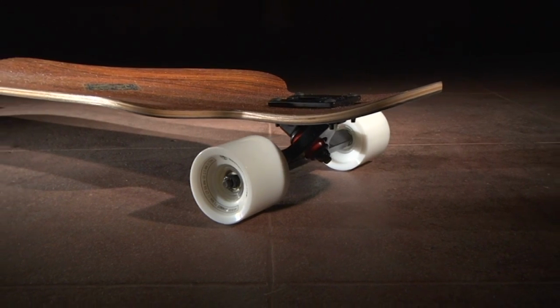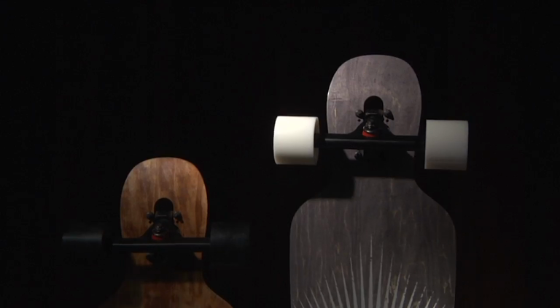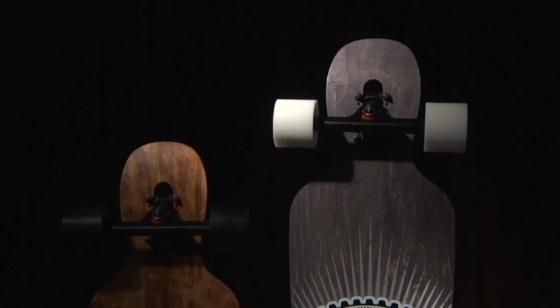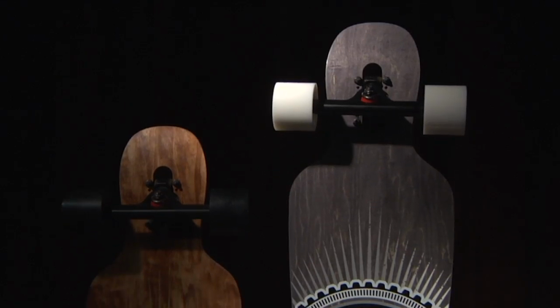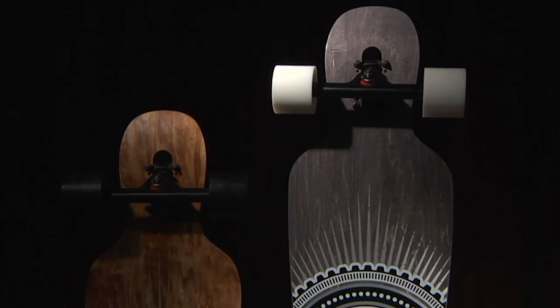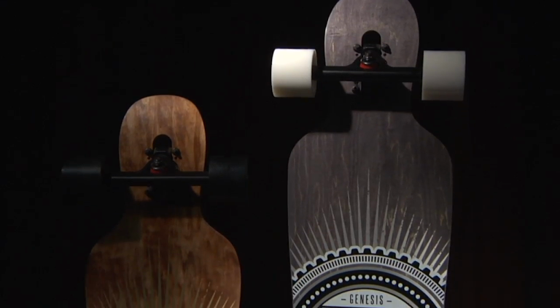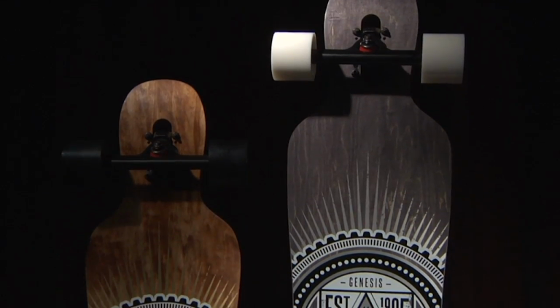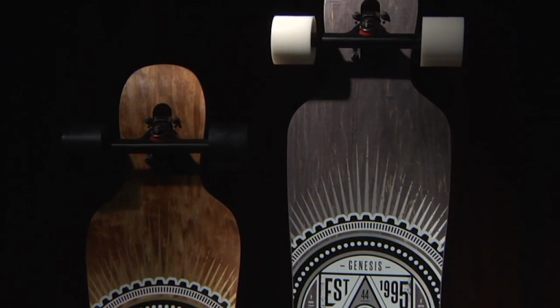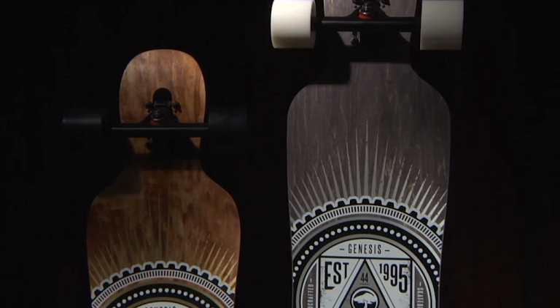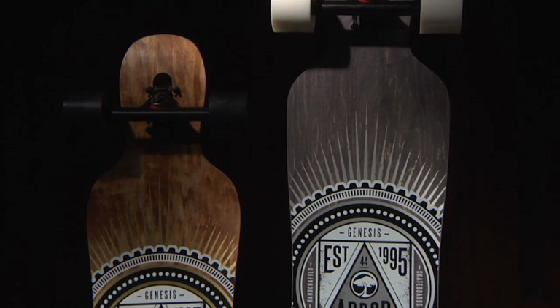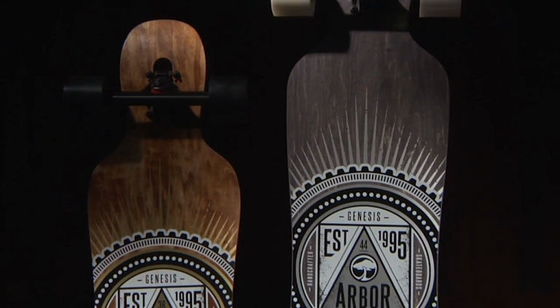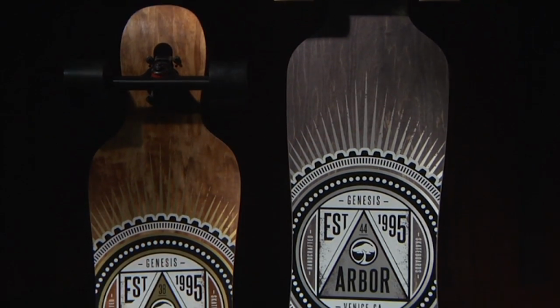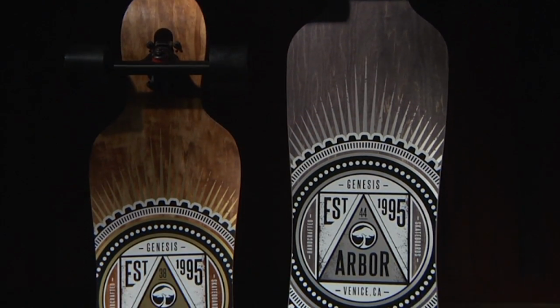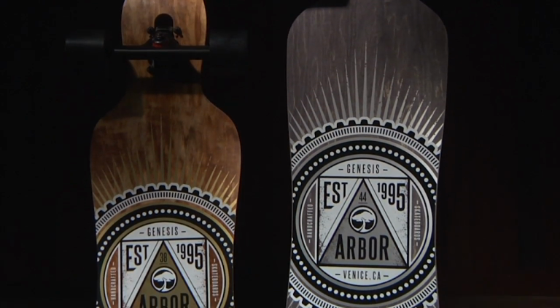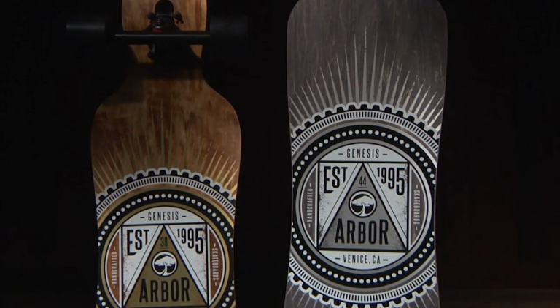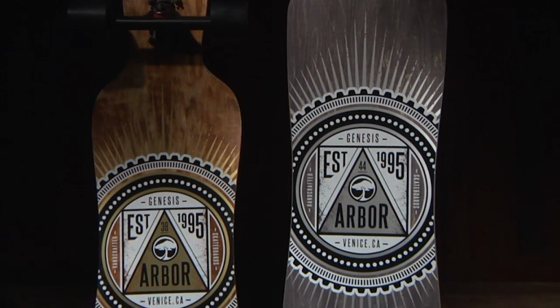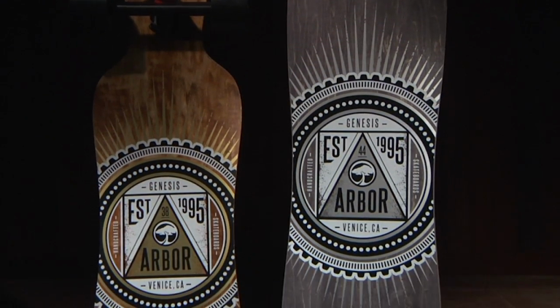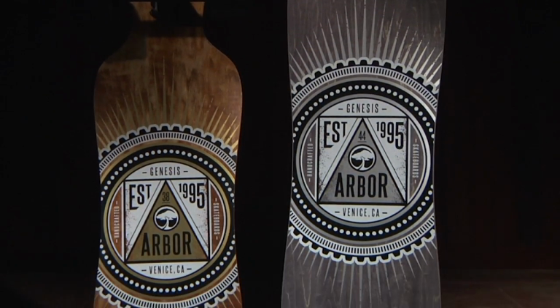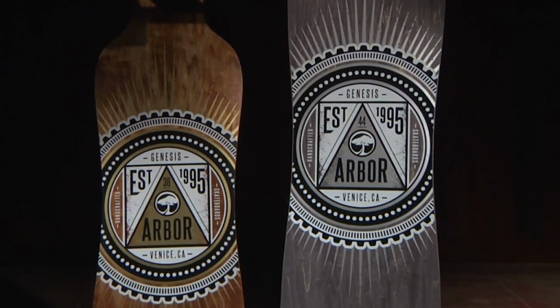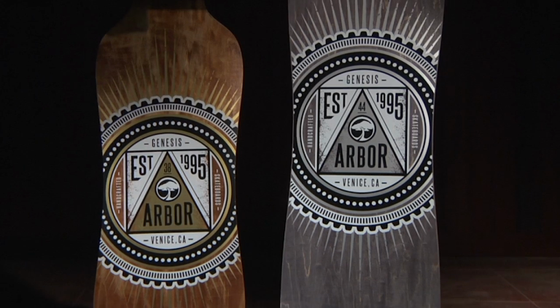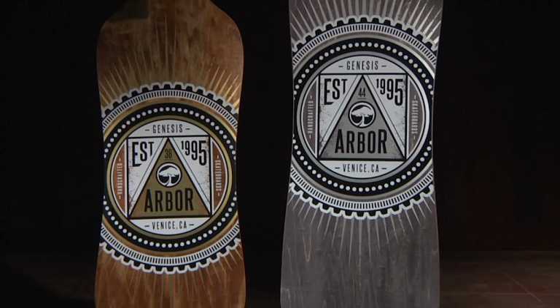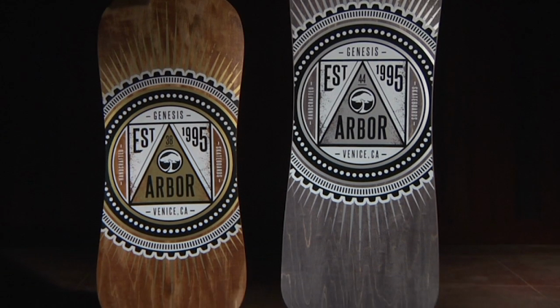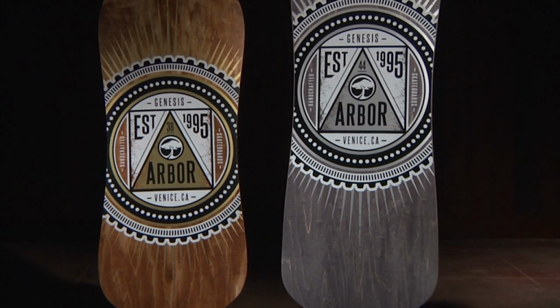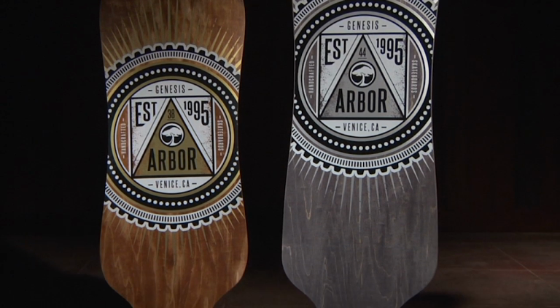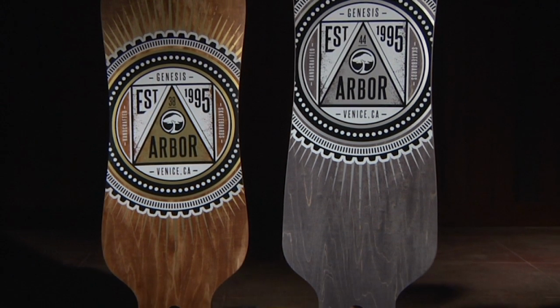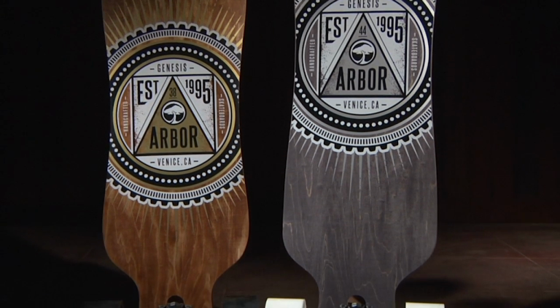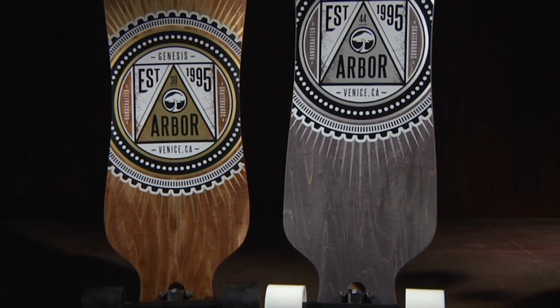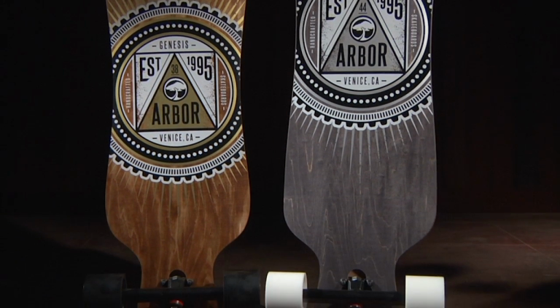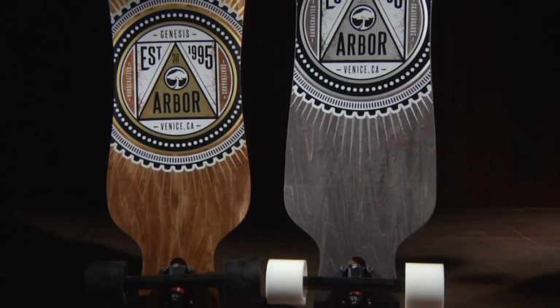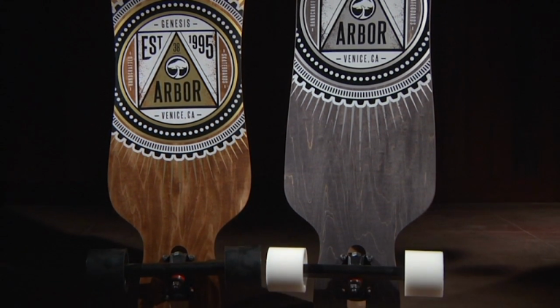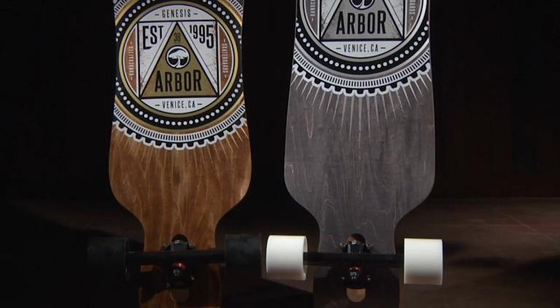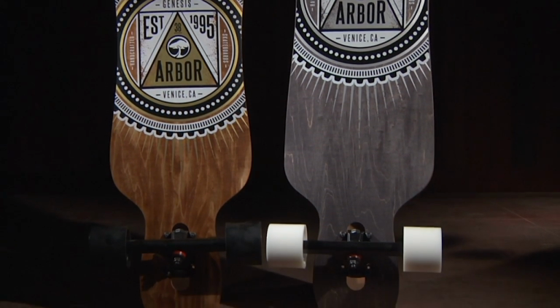The base artwork was created in-house by our art department. Look for Arbor's new lineup at your local retailer.